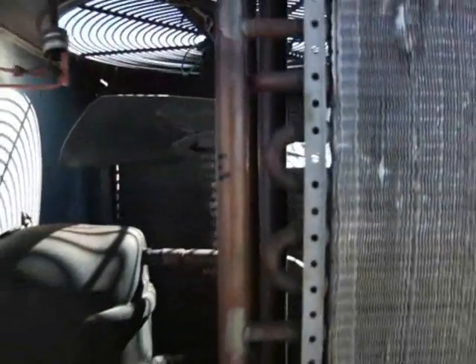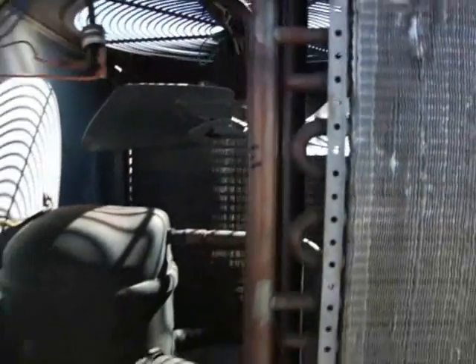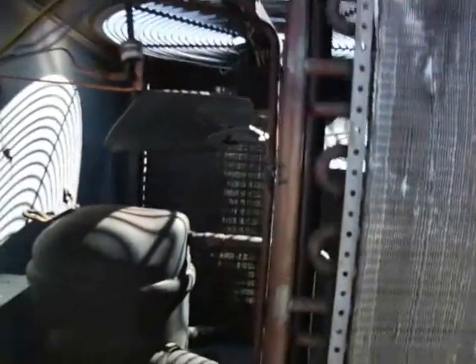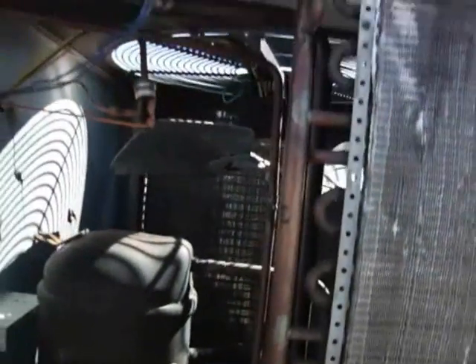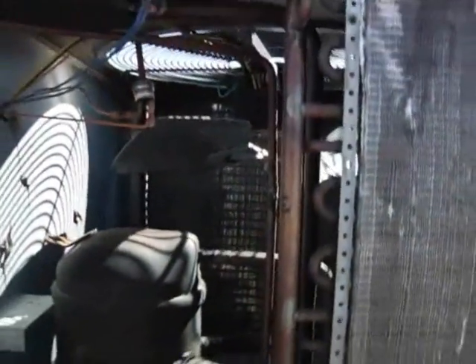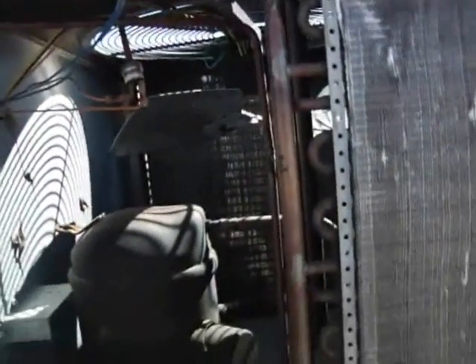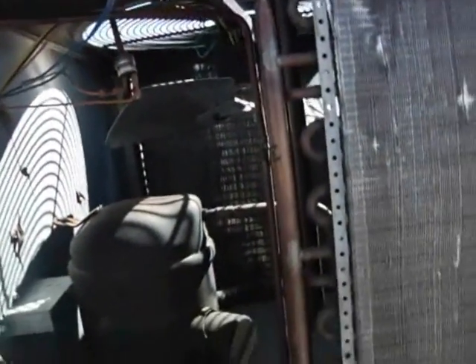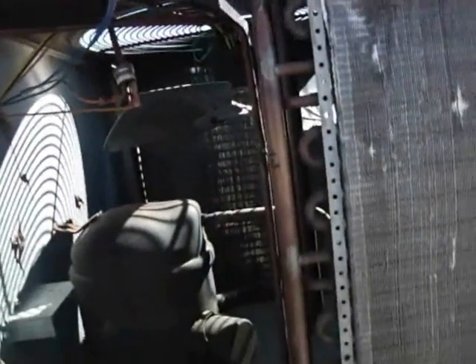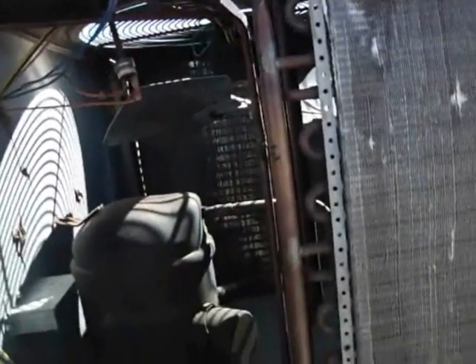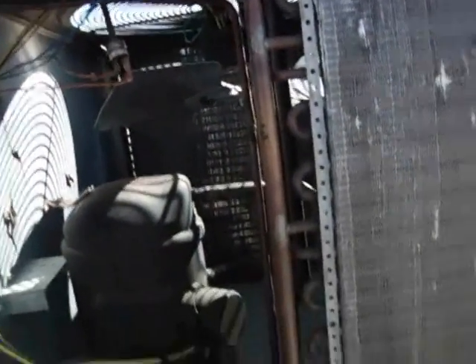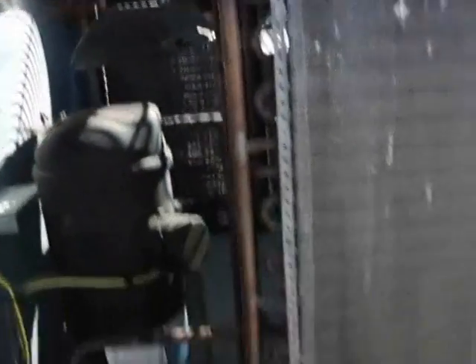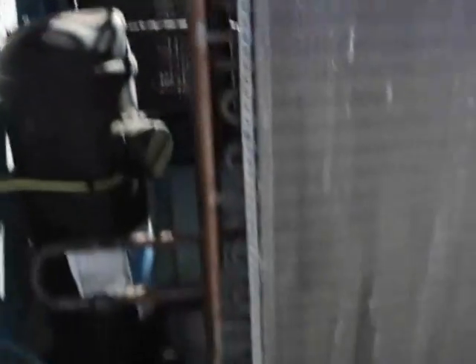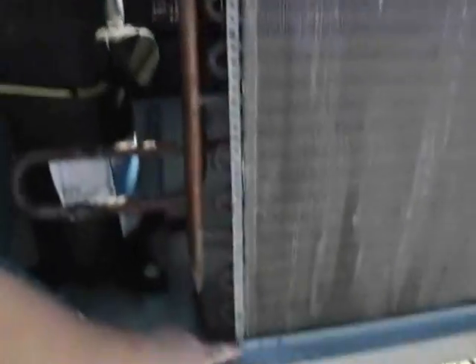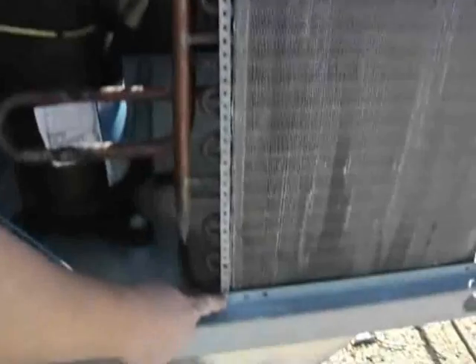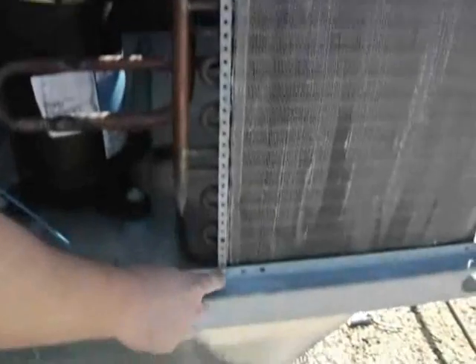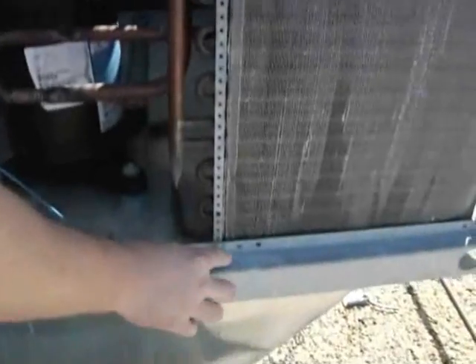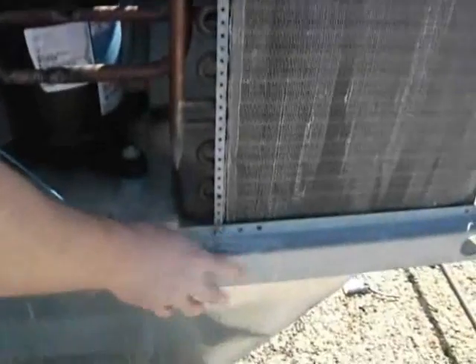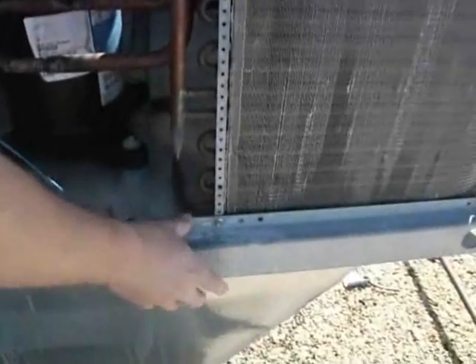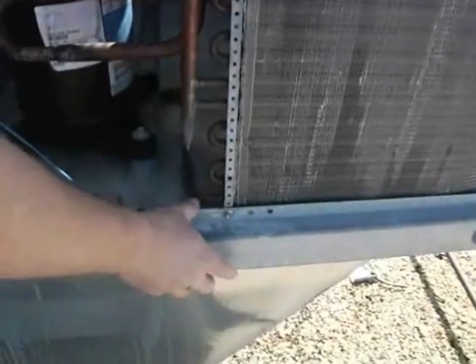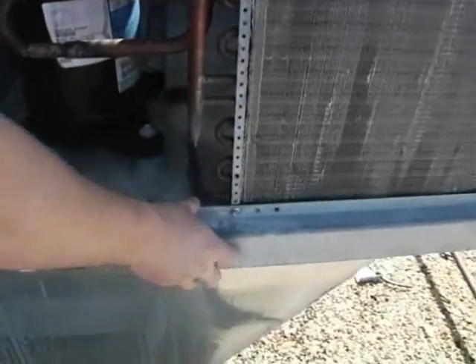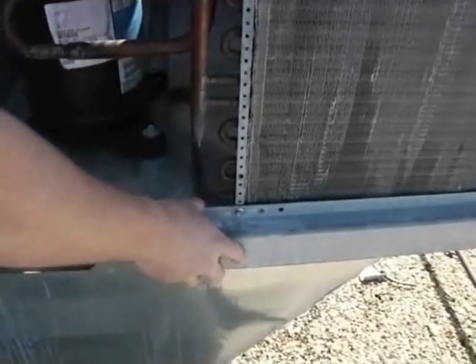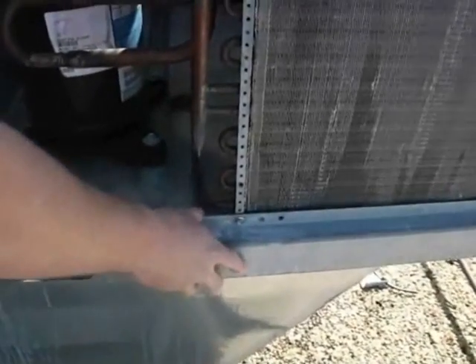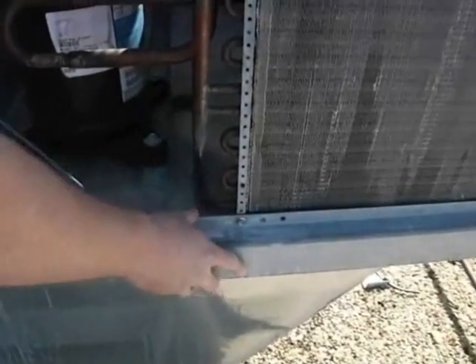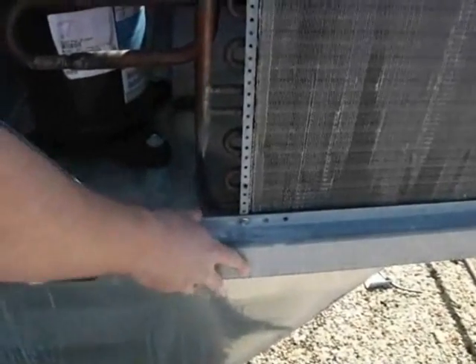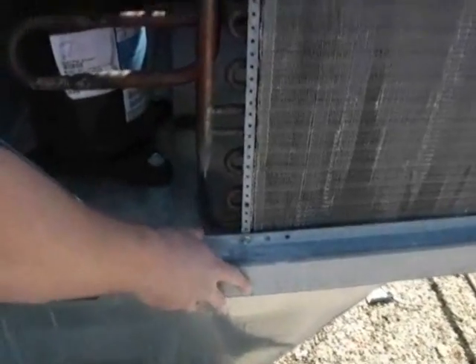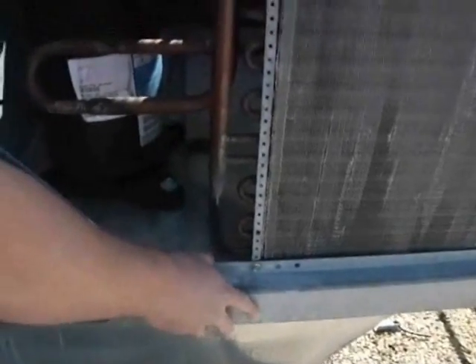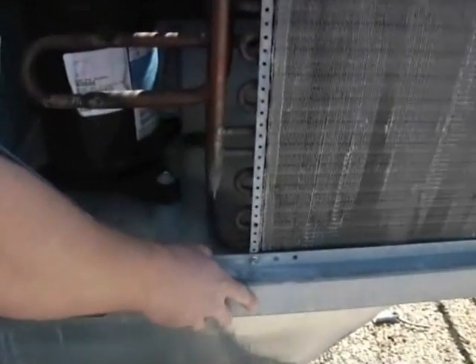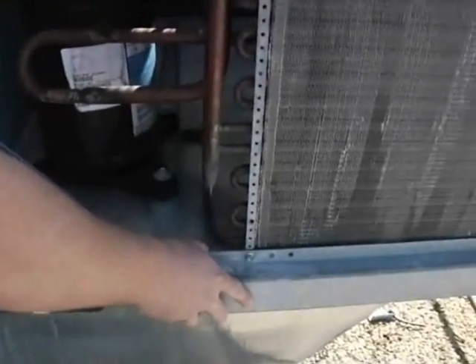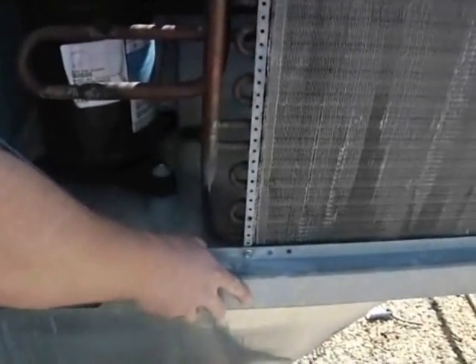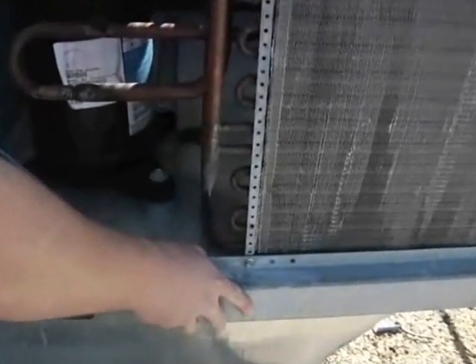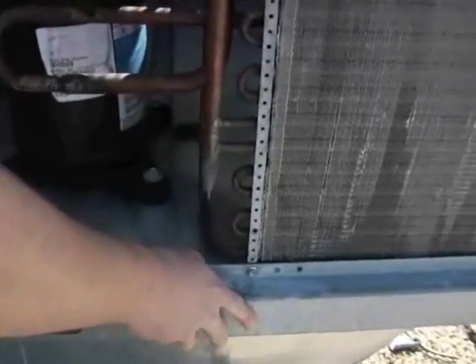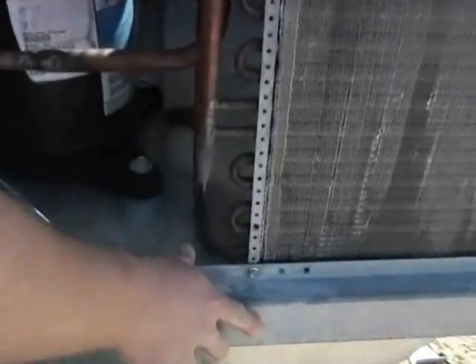And you'll see down here is where it's connected to the actual condensing unit.